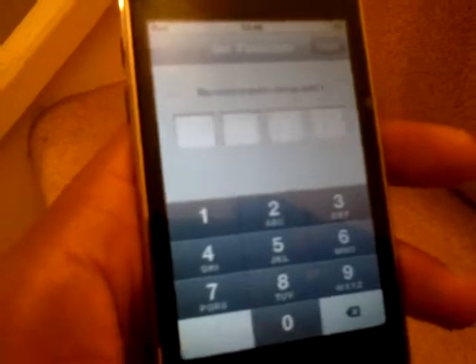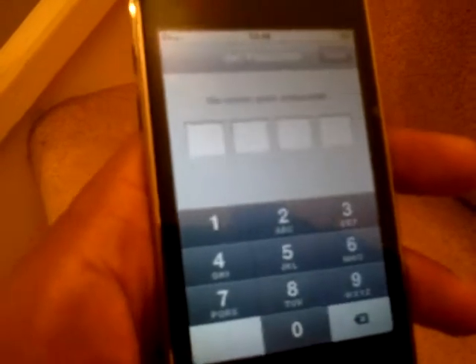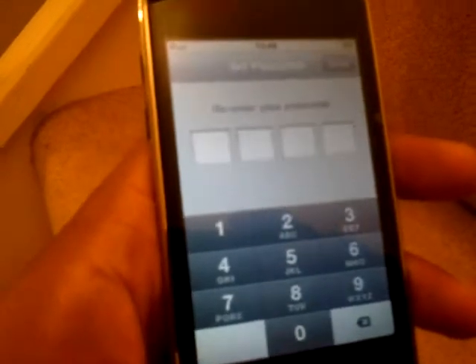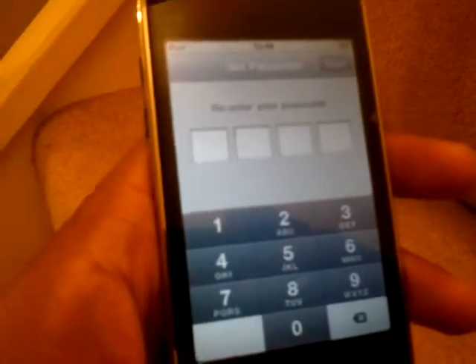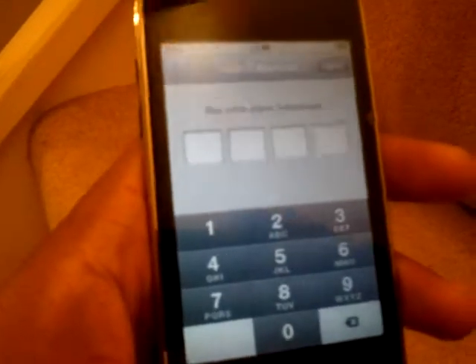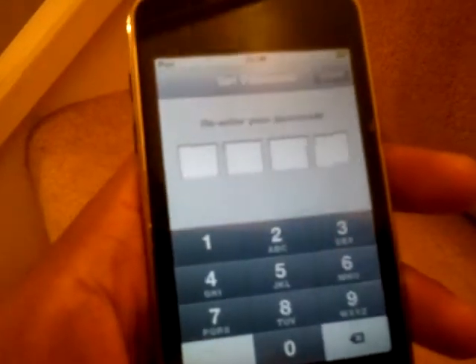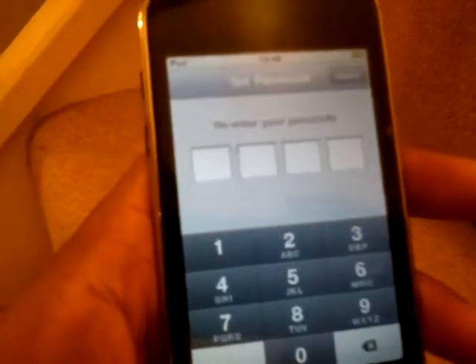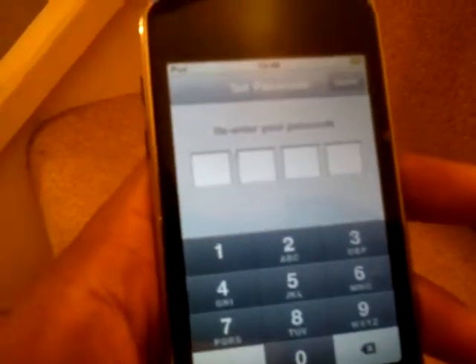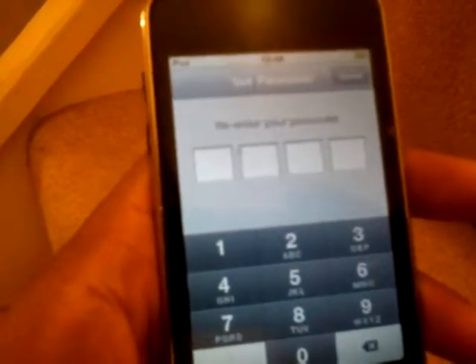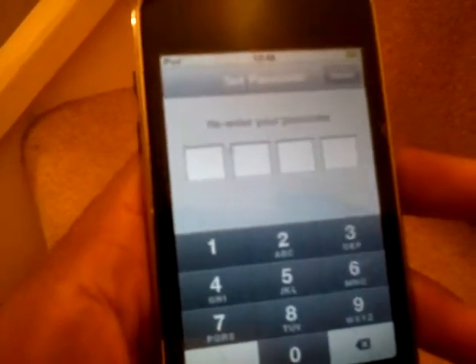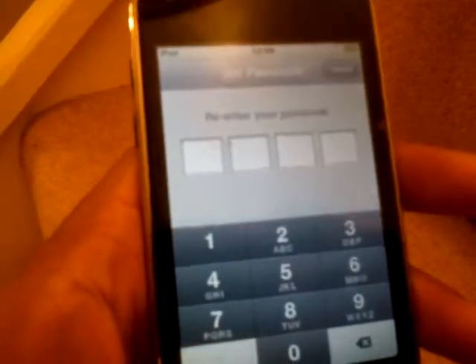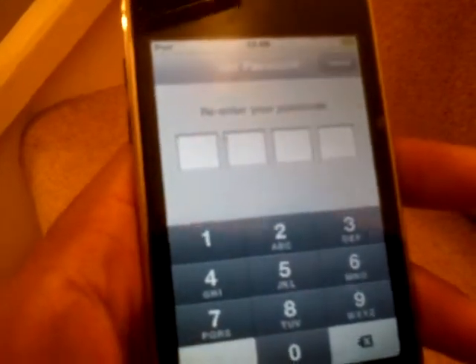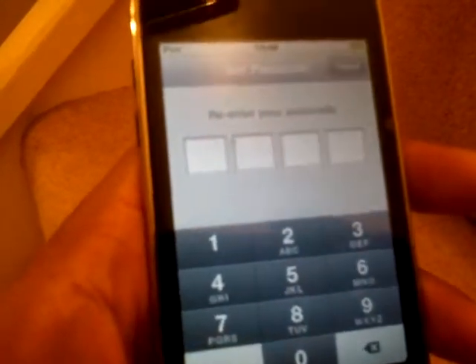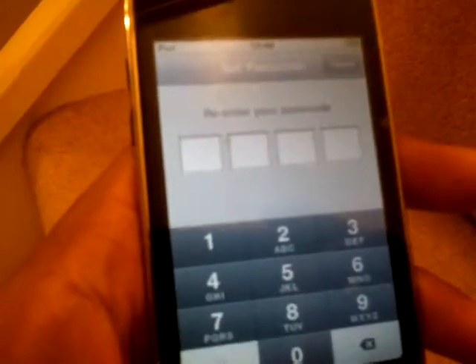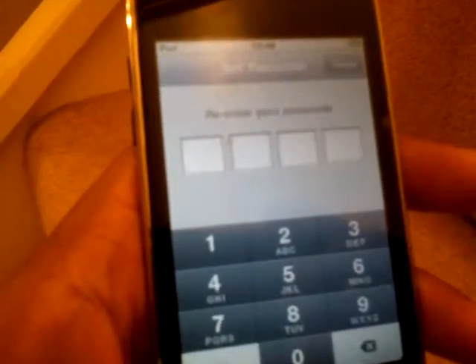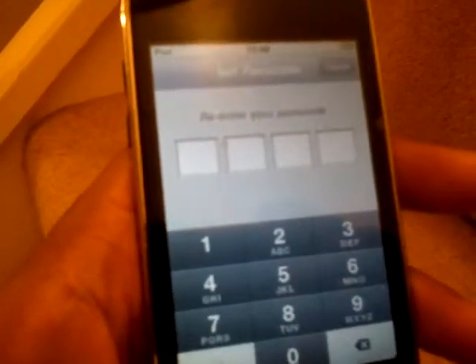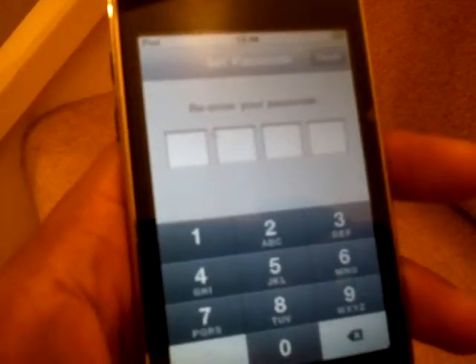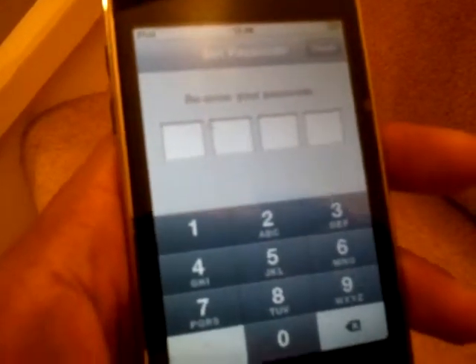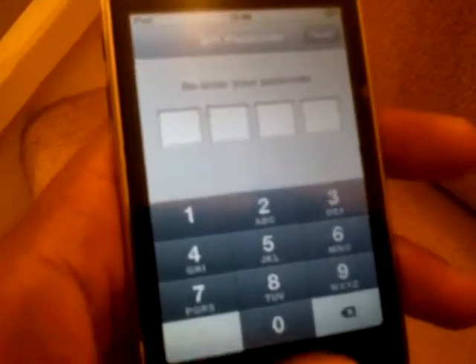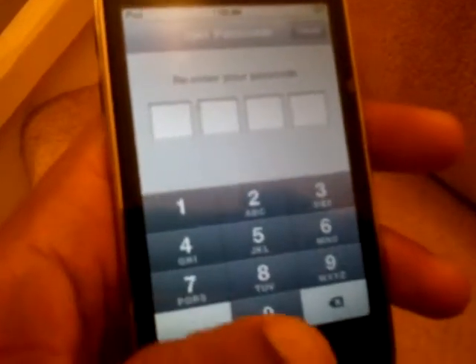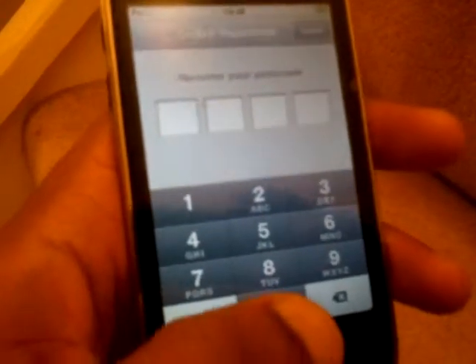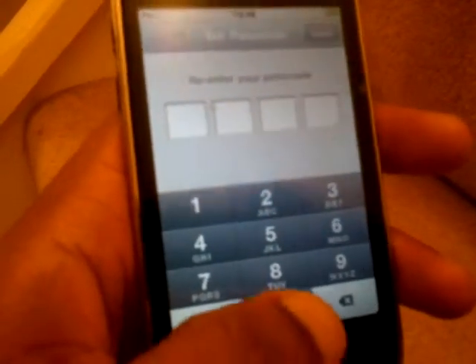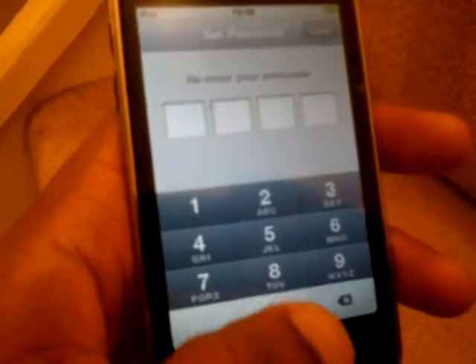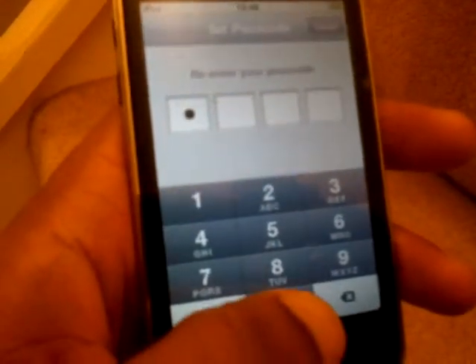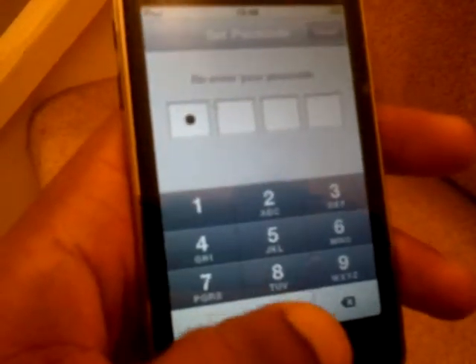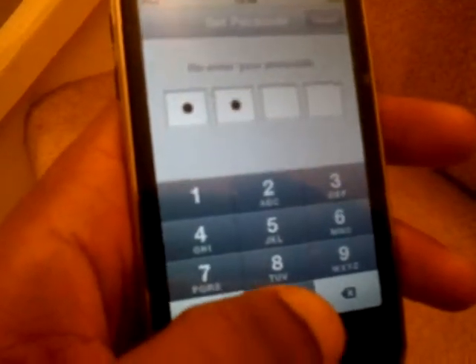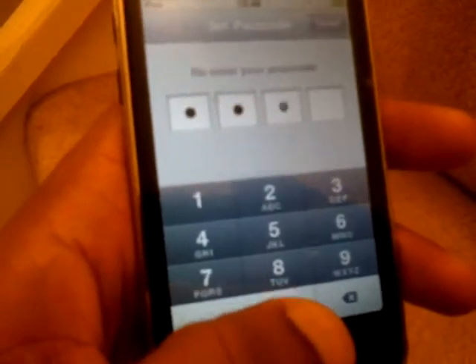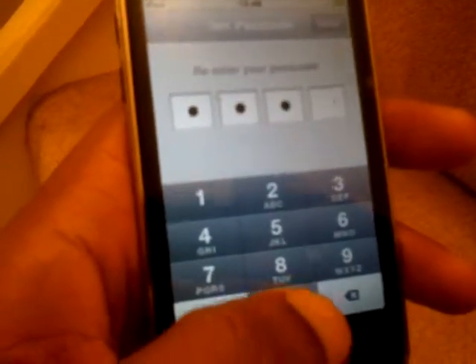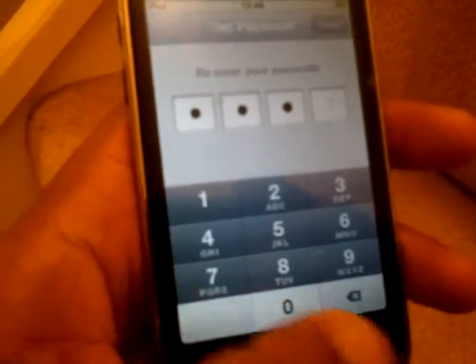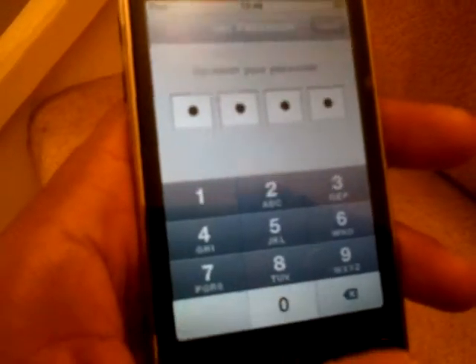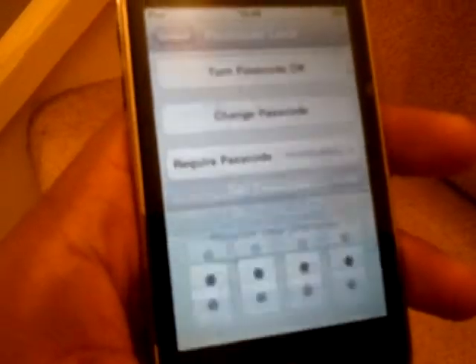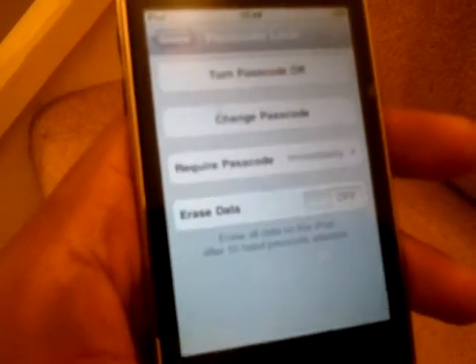That's four zeros. It says re-enter your passcode, so I'll do that. One, two, three, four zeros.